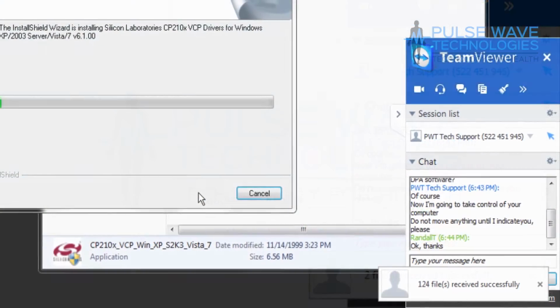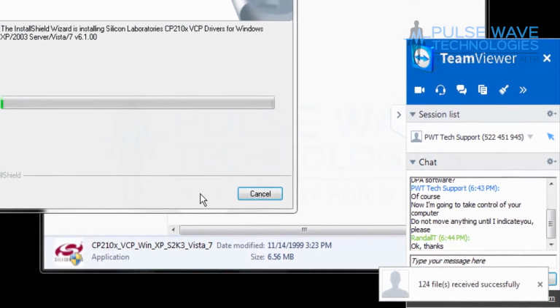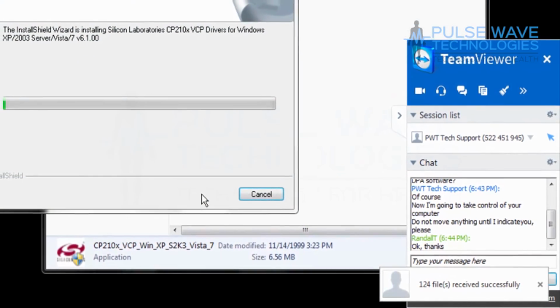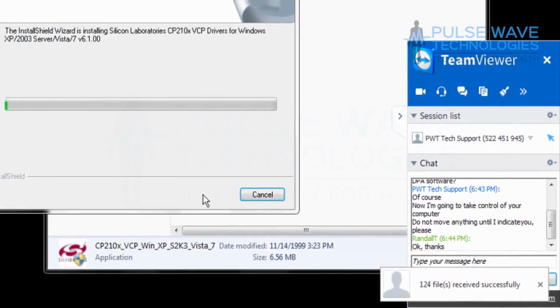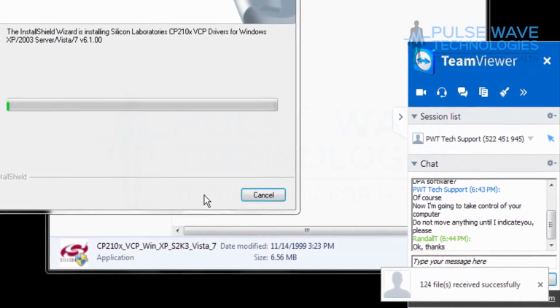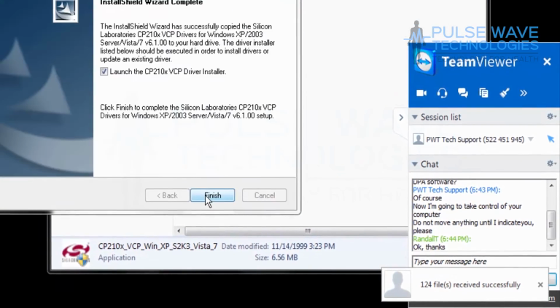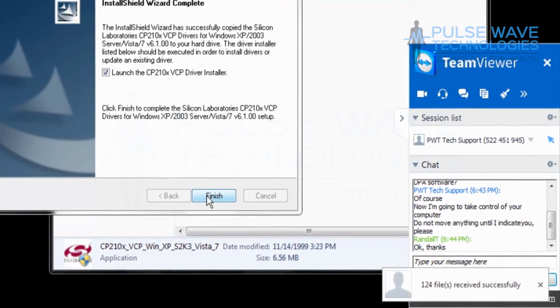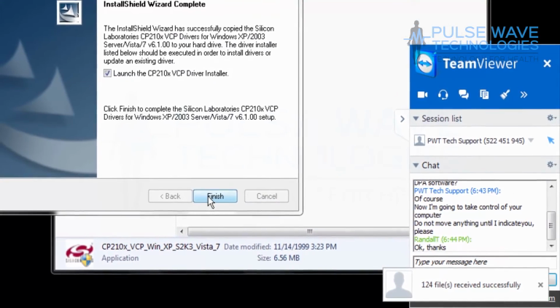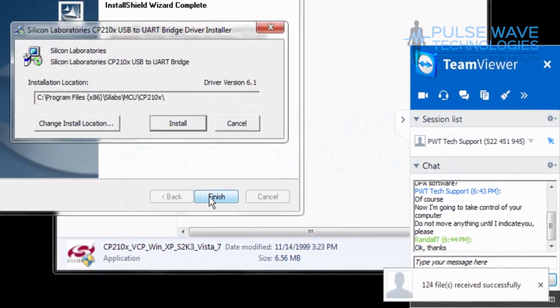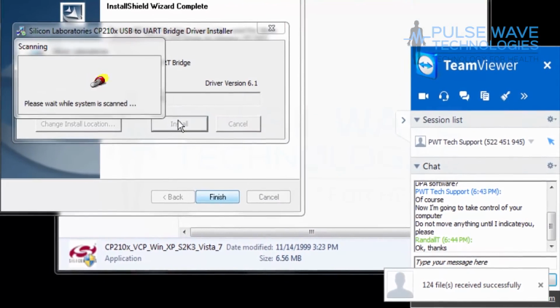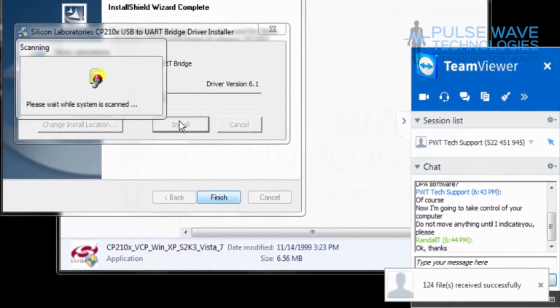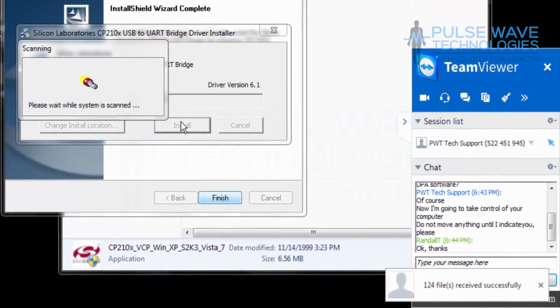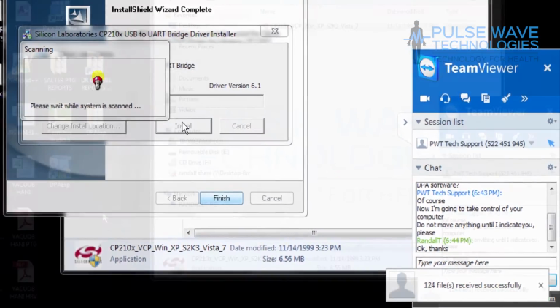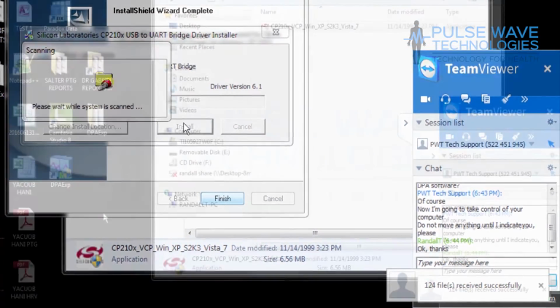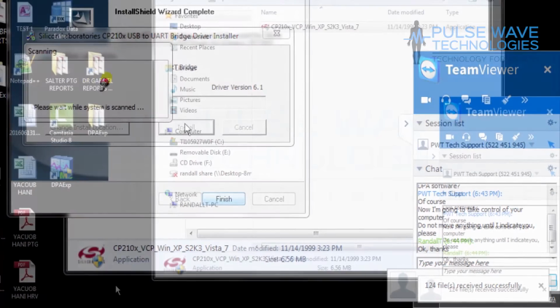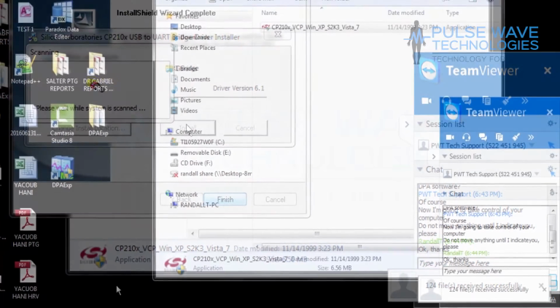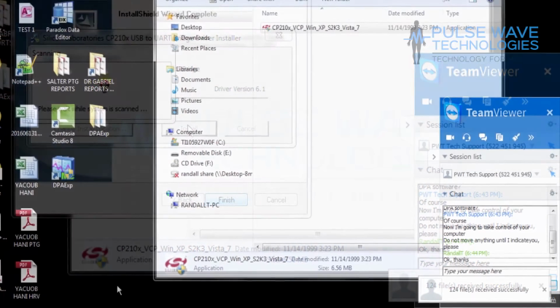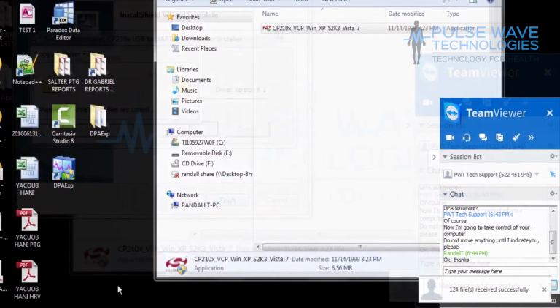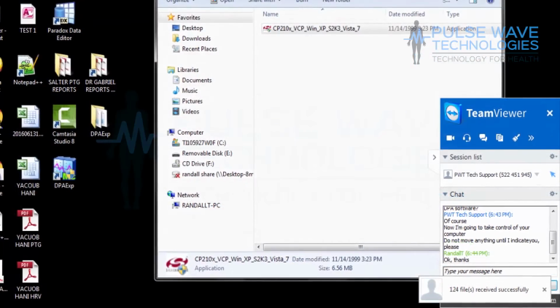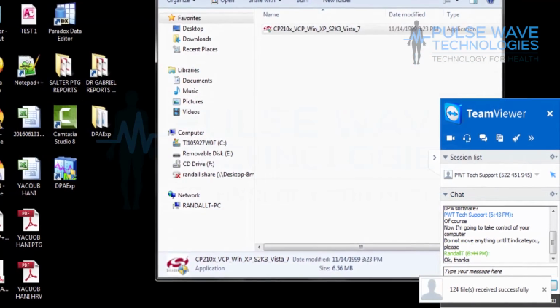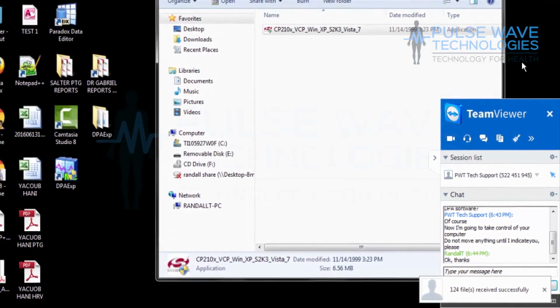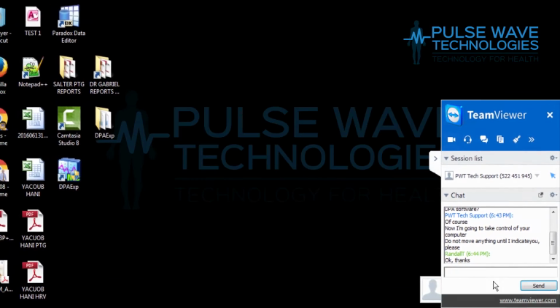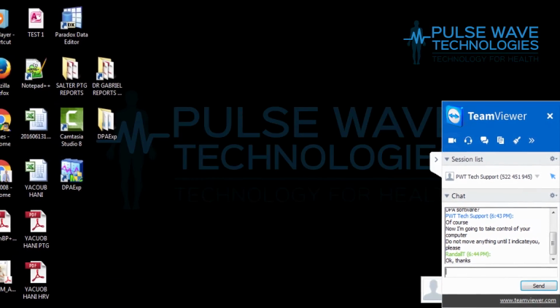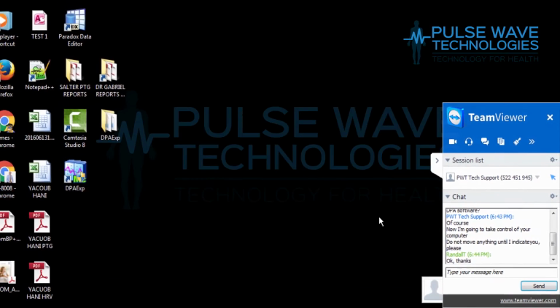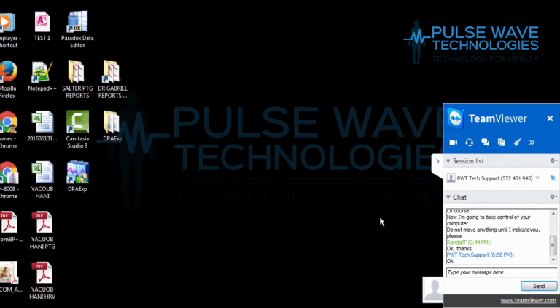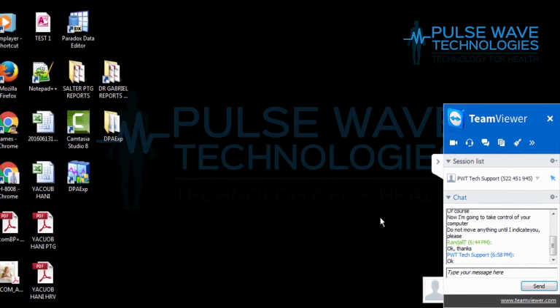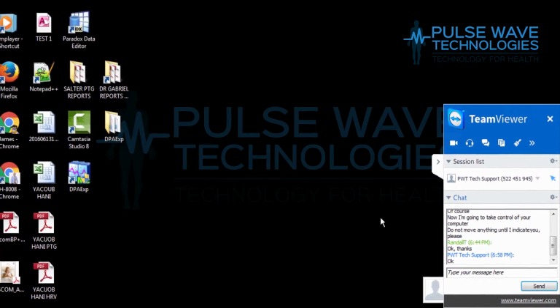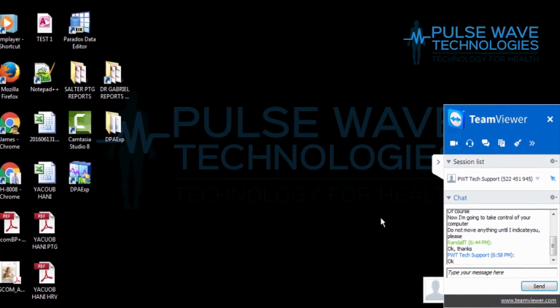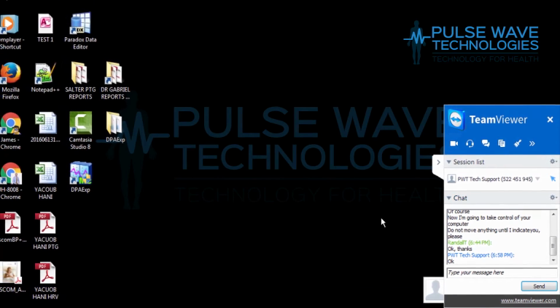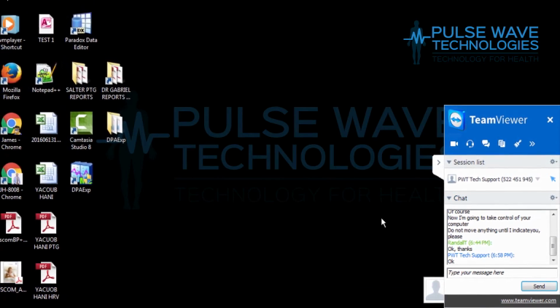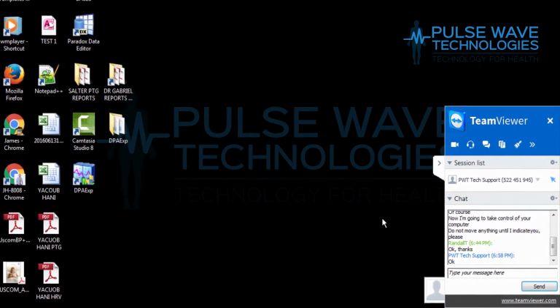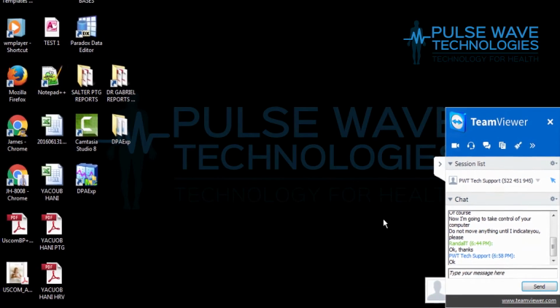We do this with TeamViewer software, which allows for a simple, secure, and painless connection between computers to get to the root of your software problems.